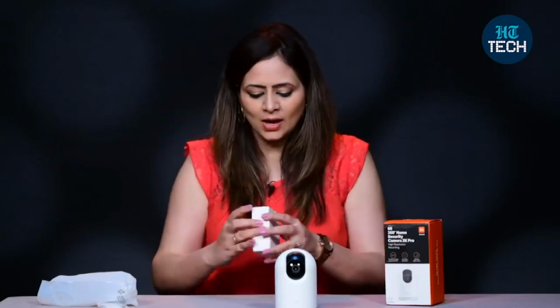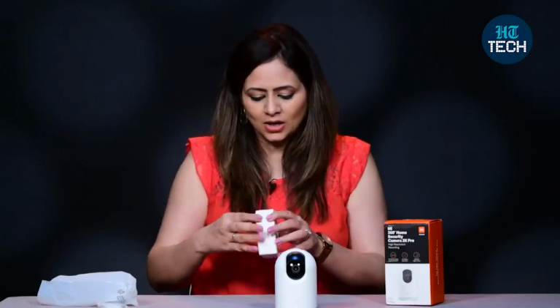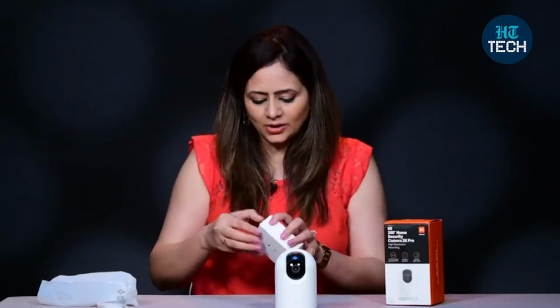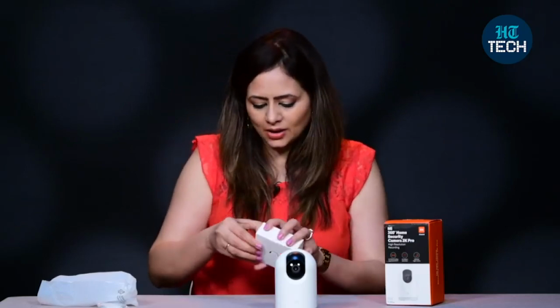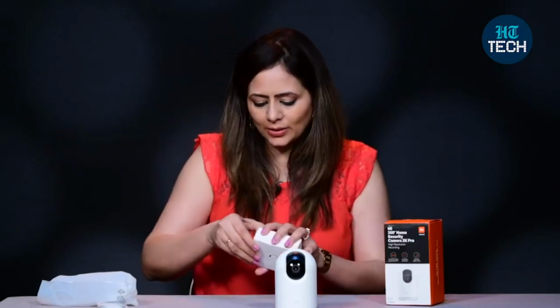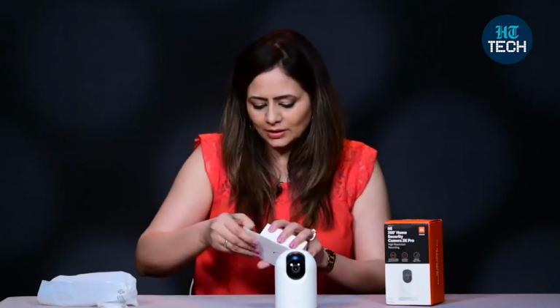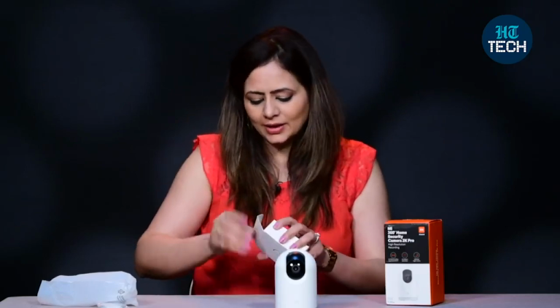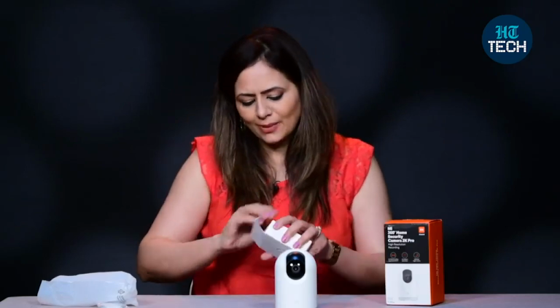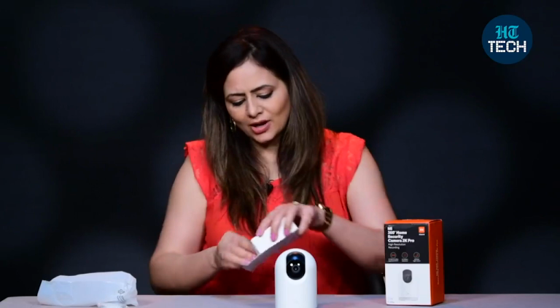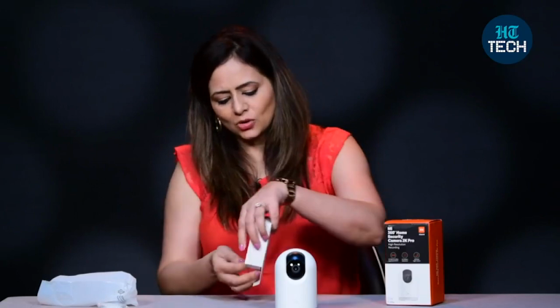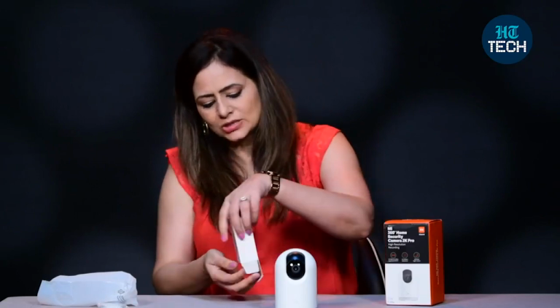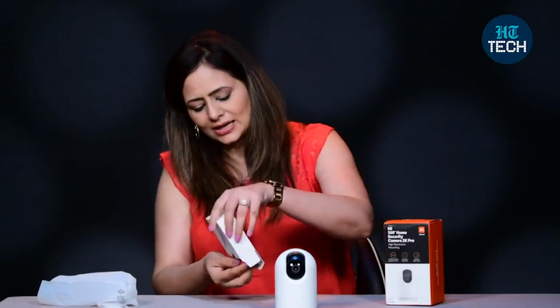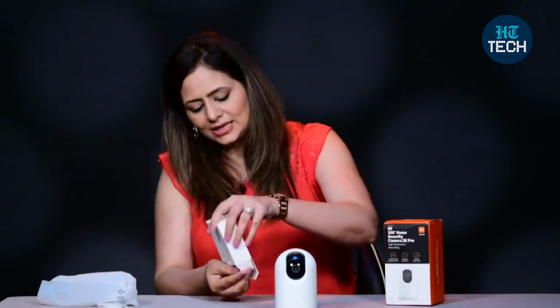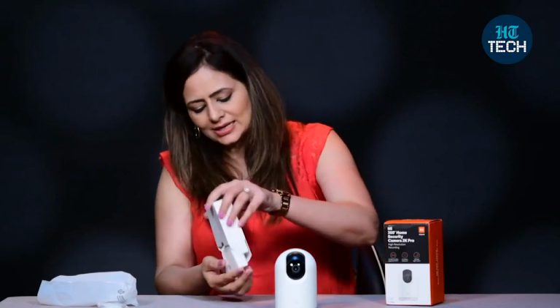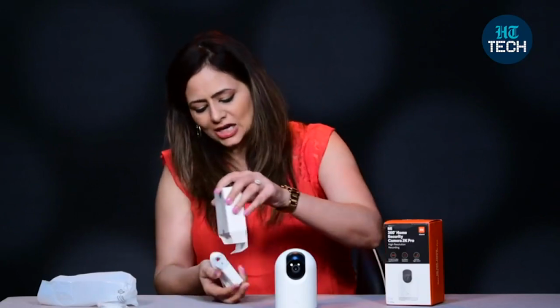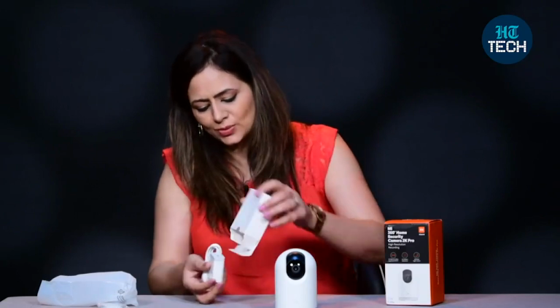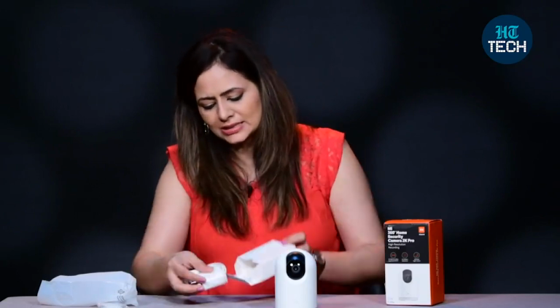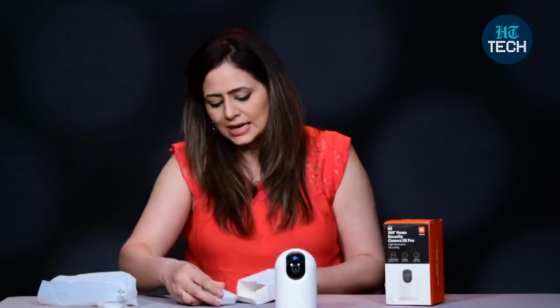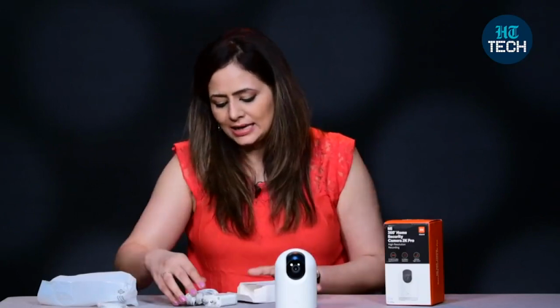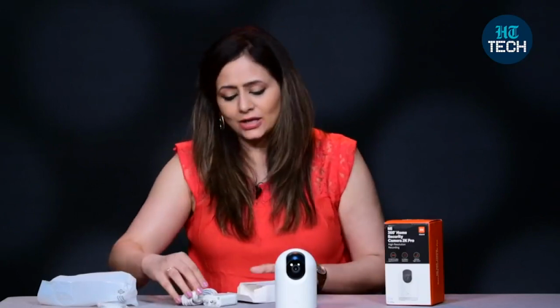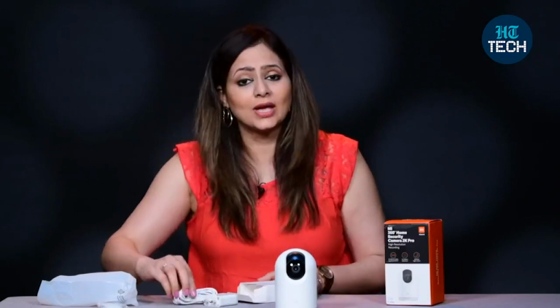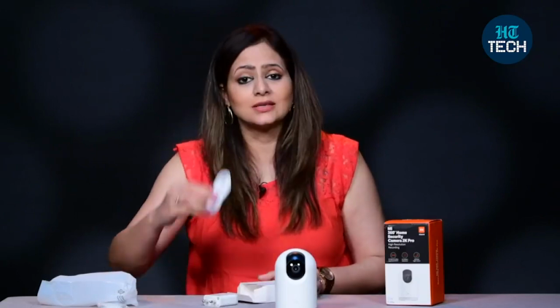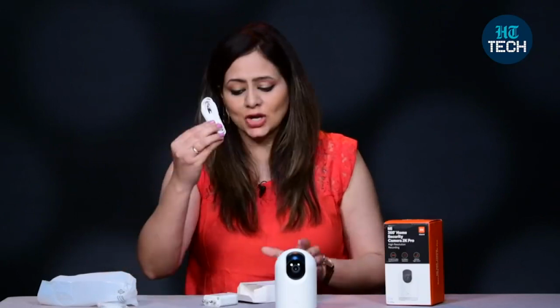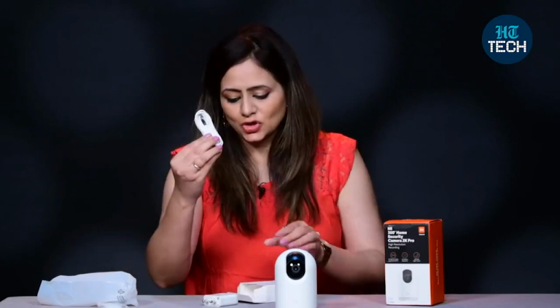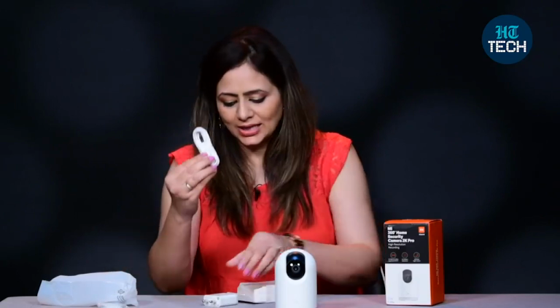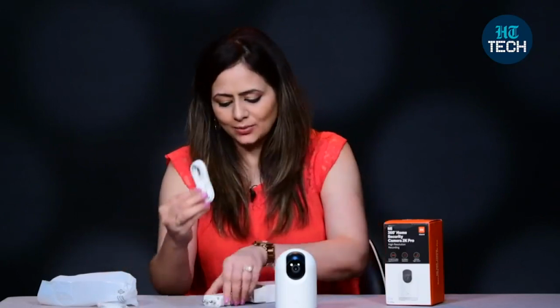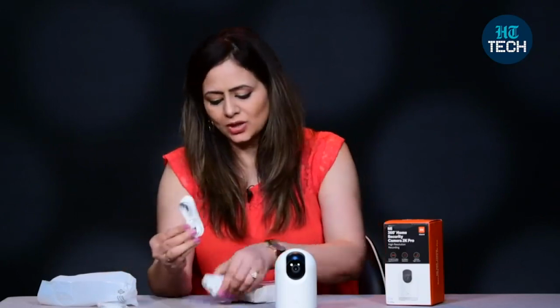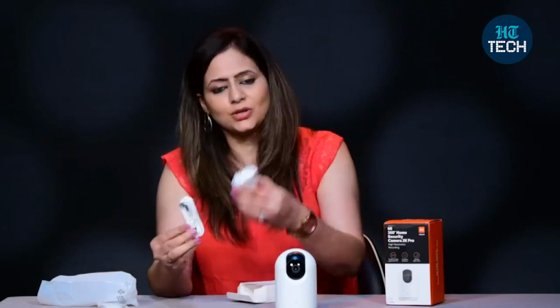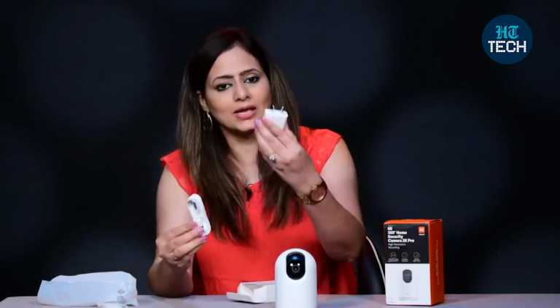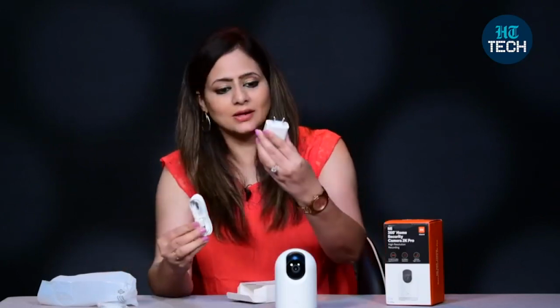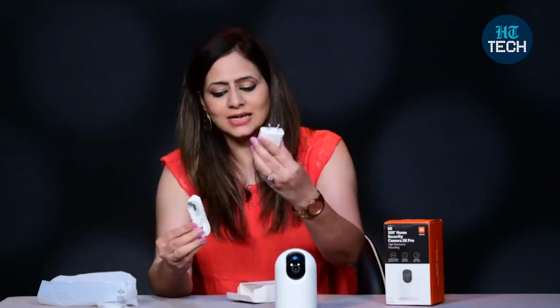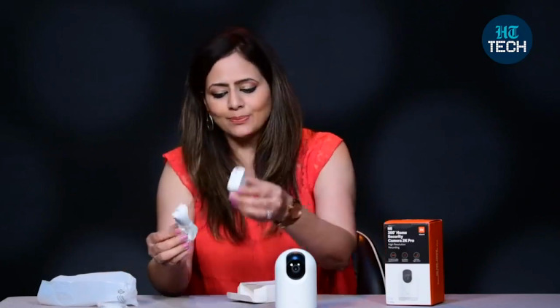With the camera you also get these attachments — a charging cable and the adapter.